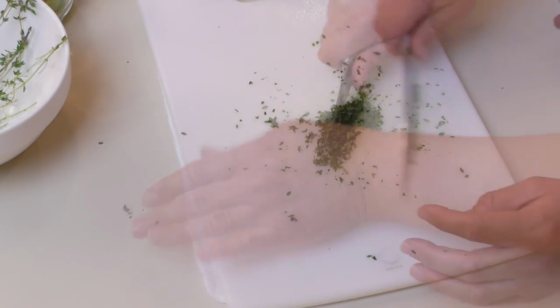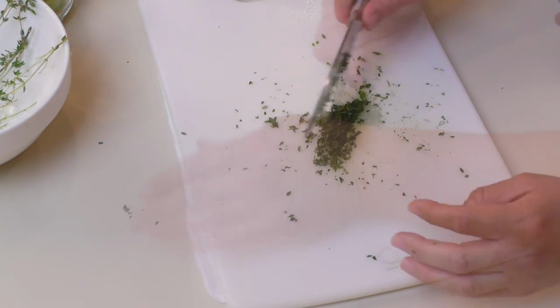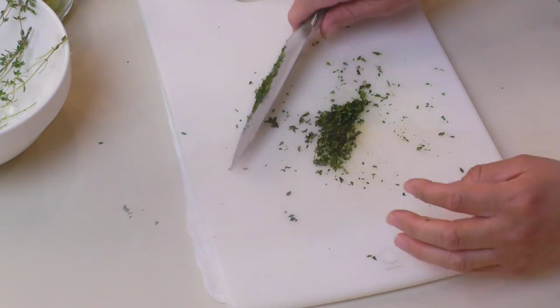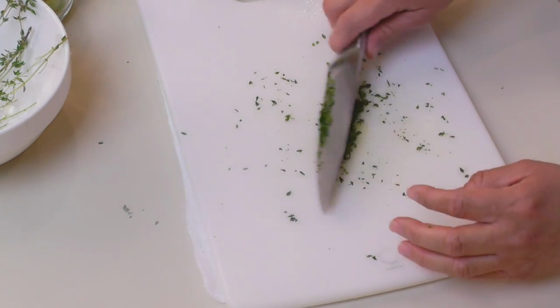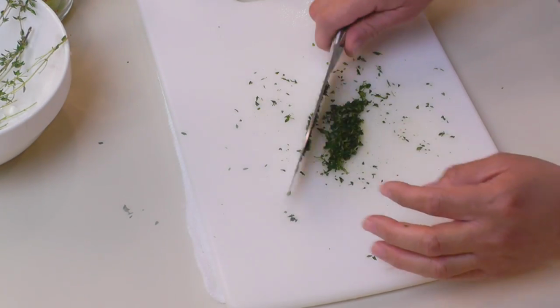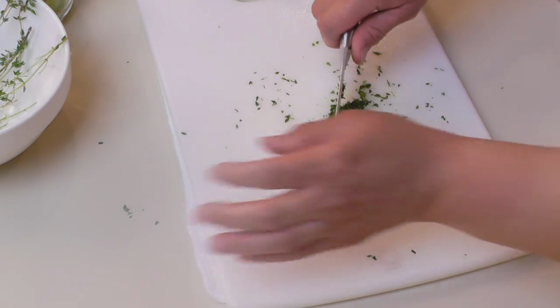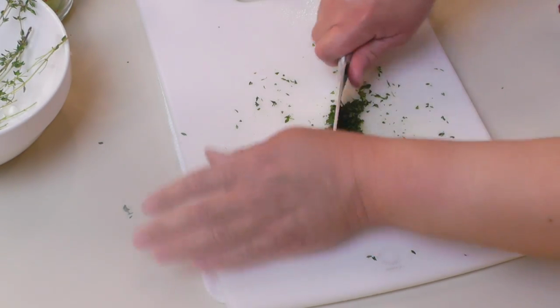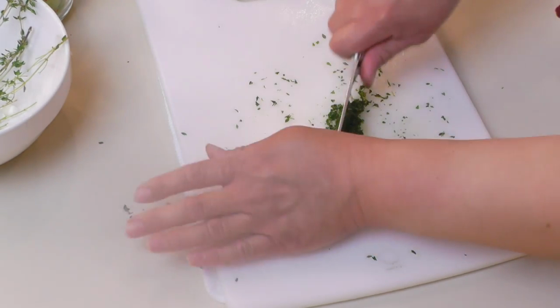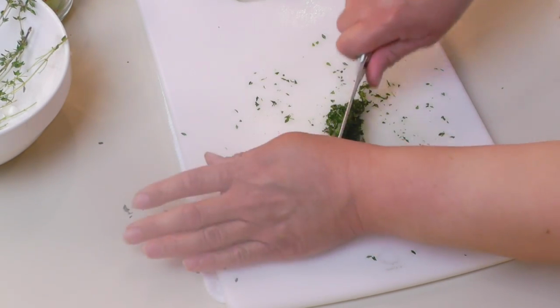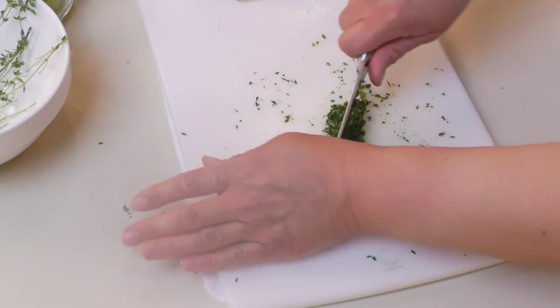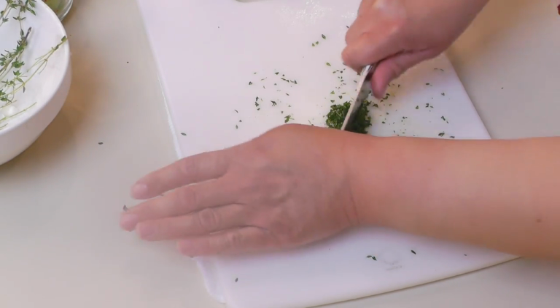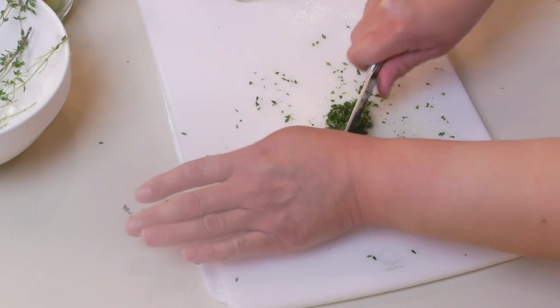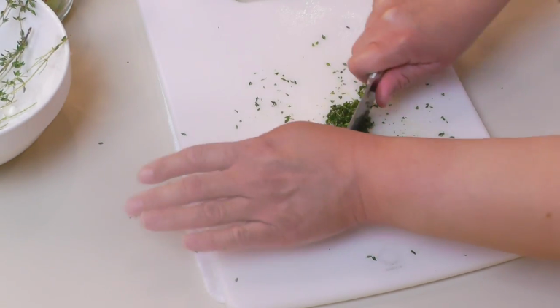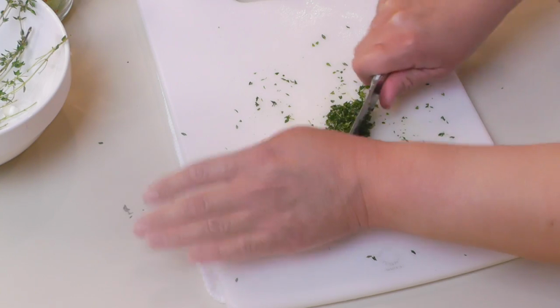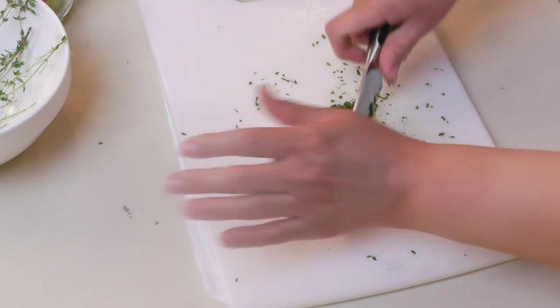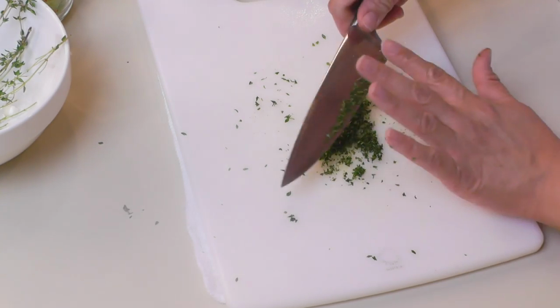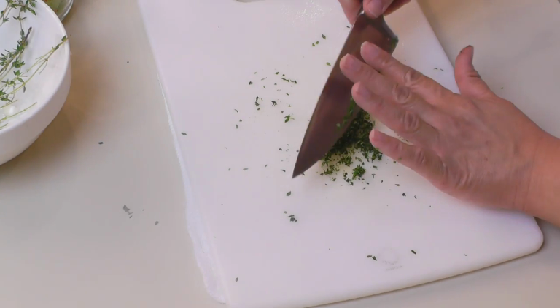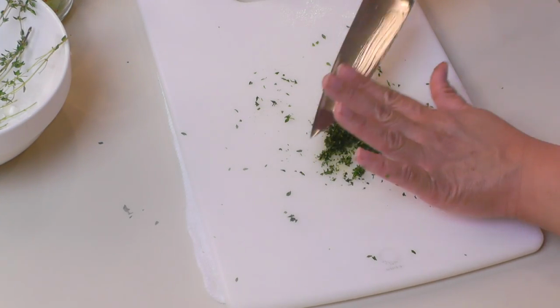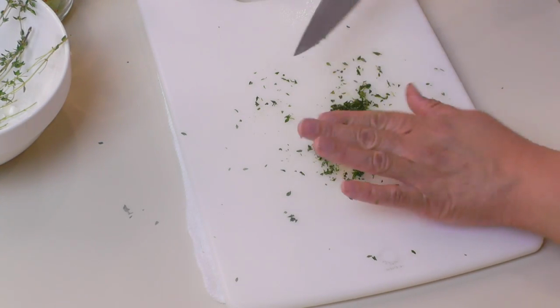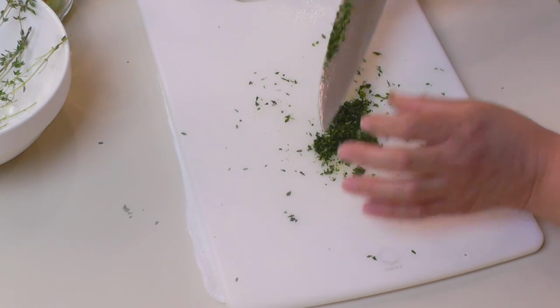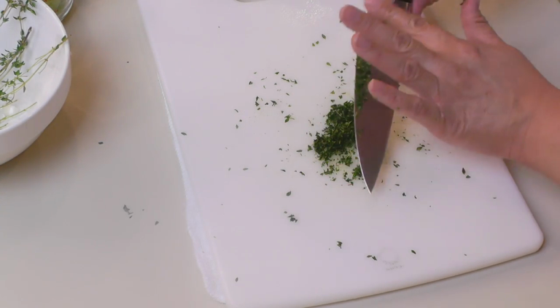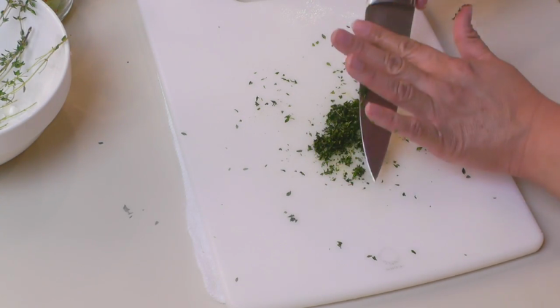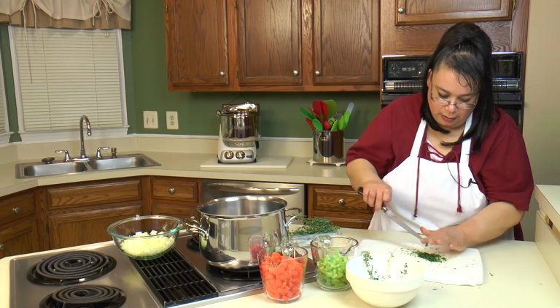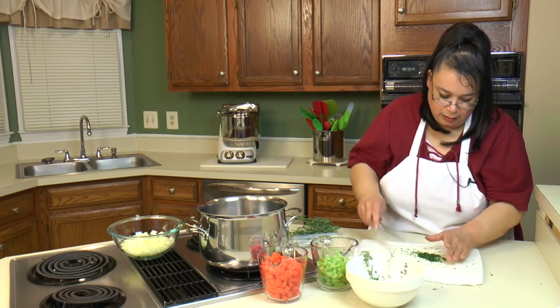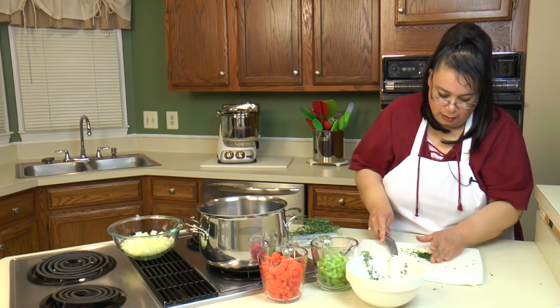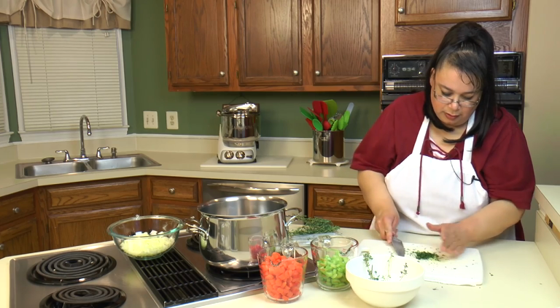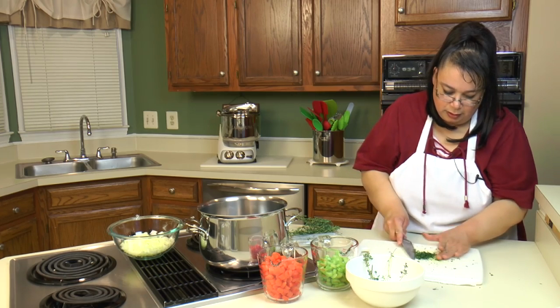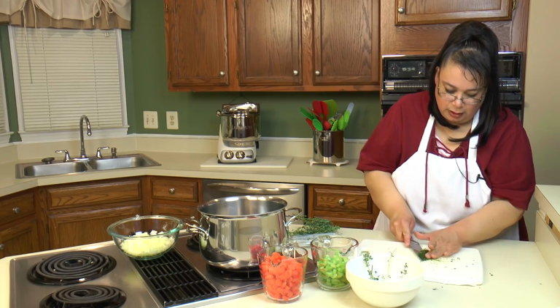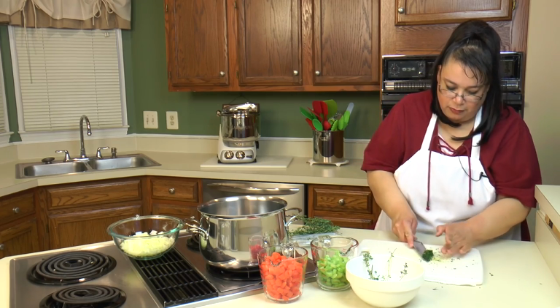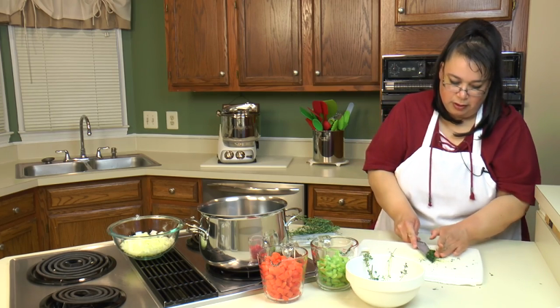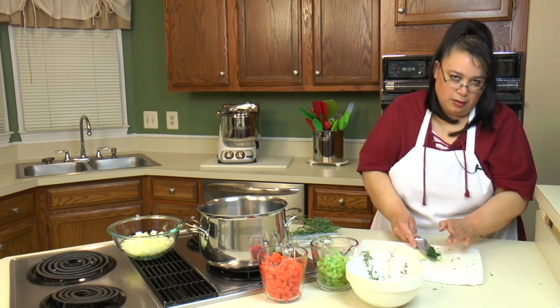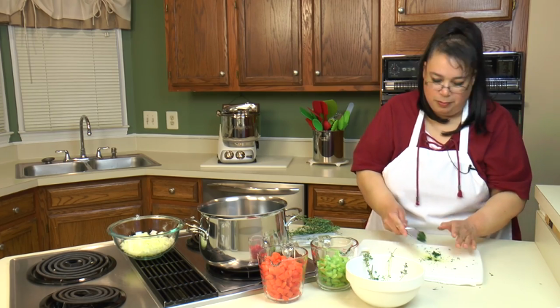If you can possibly use fresh thyme, please do. You can use dried, but there's nothing like fresh herbs.